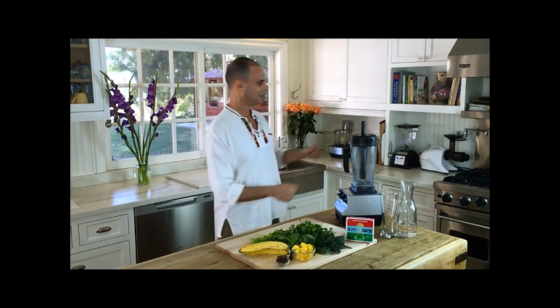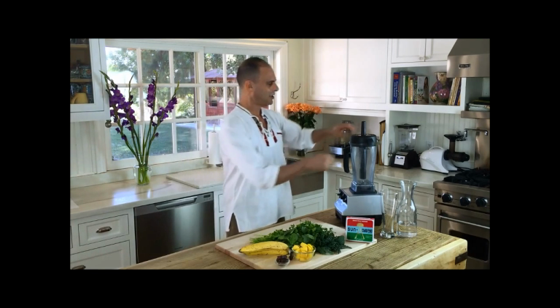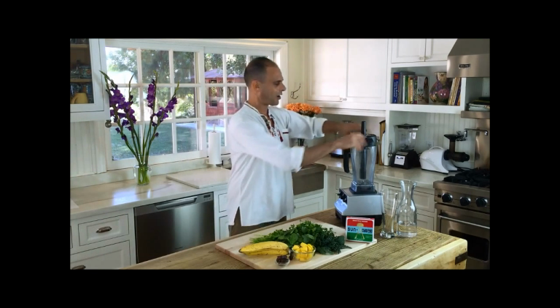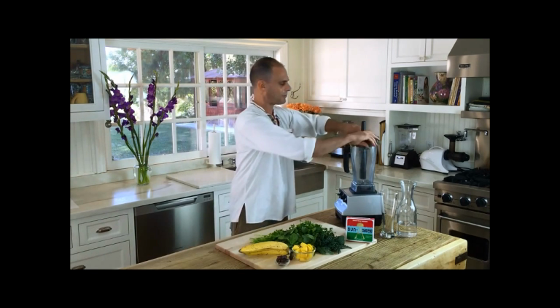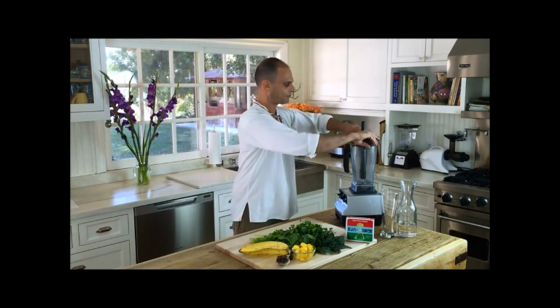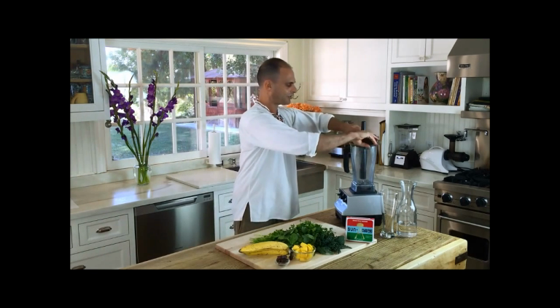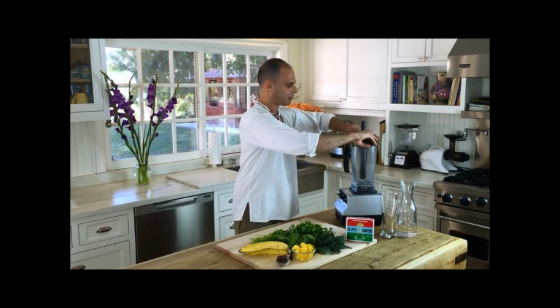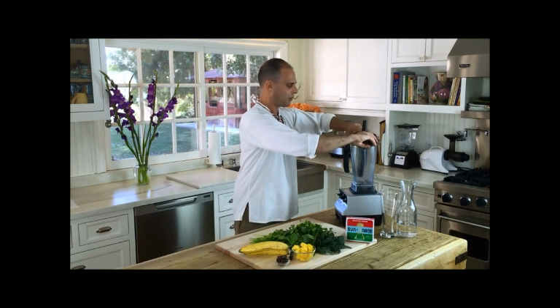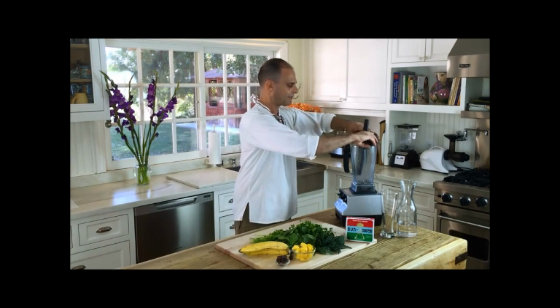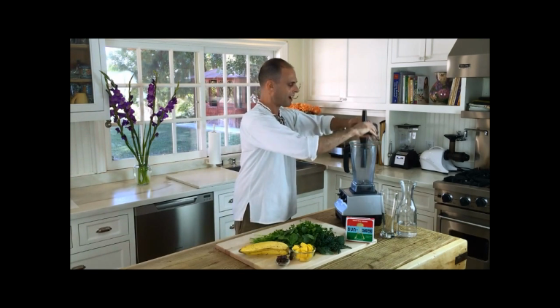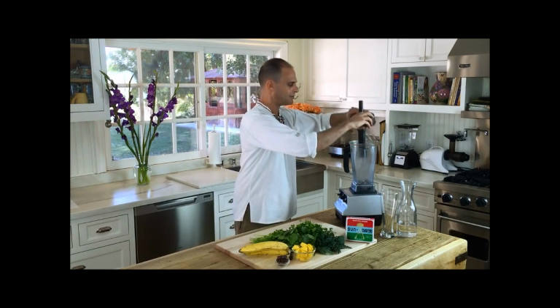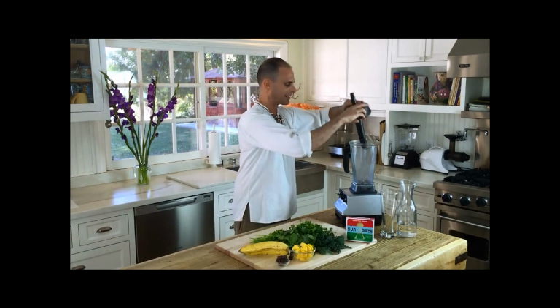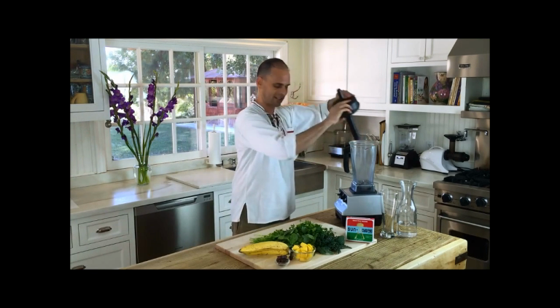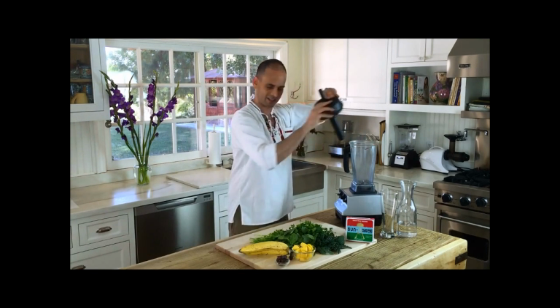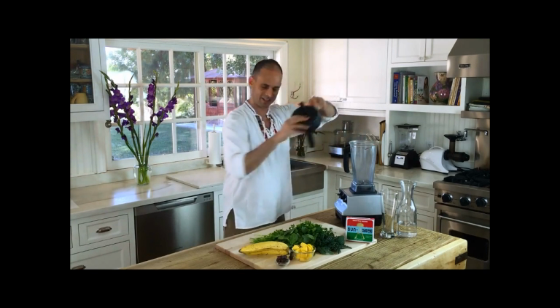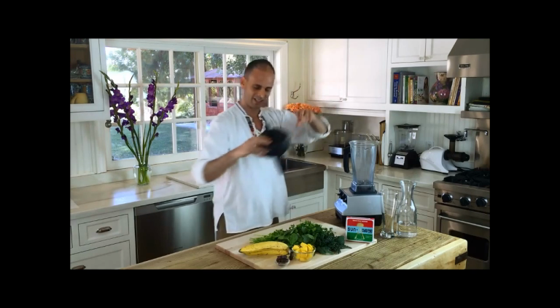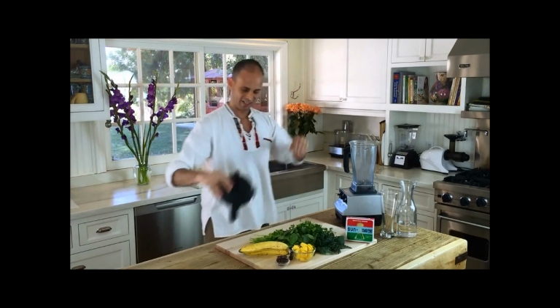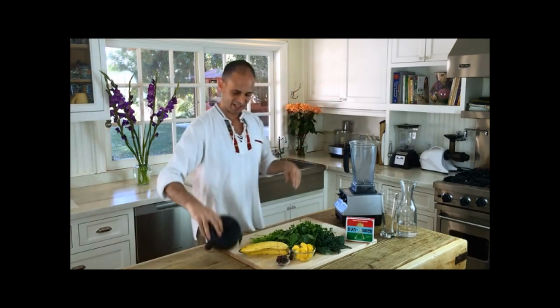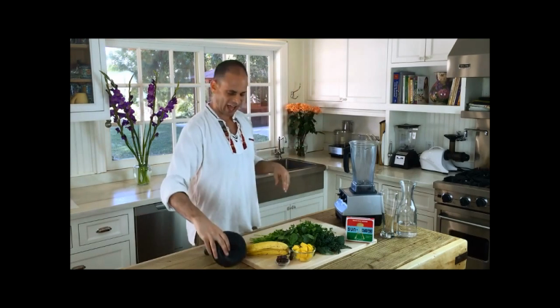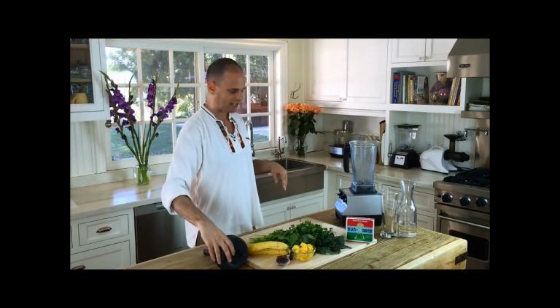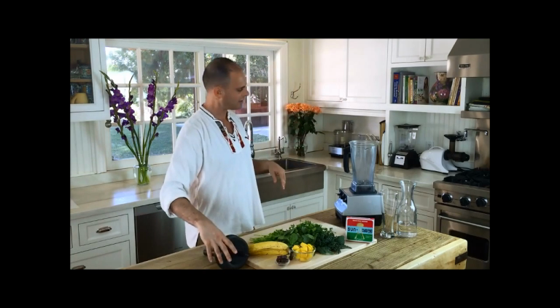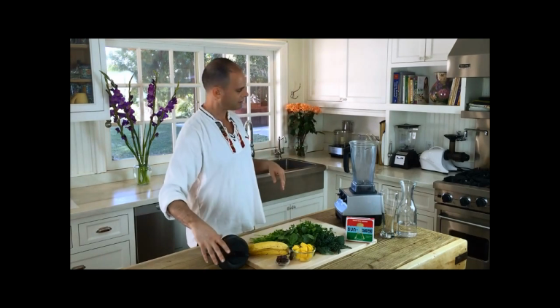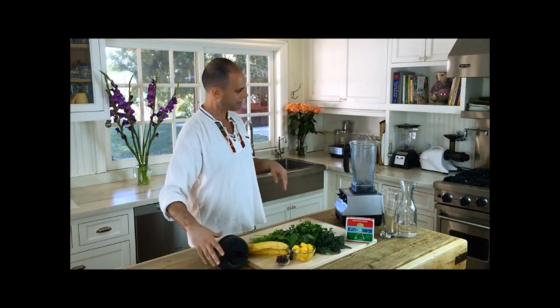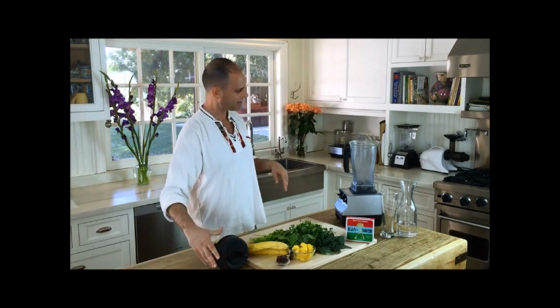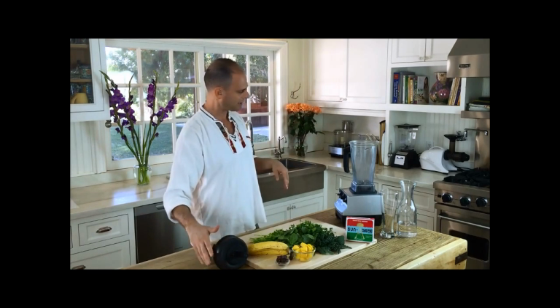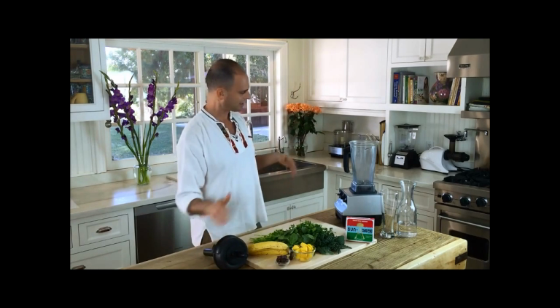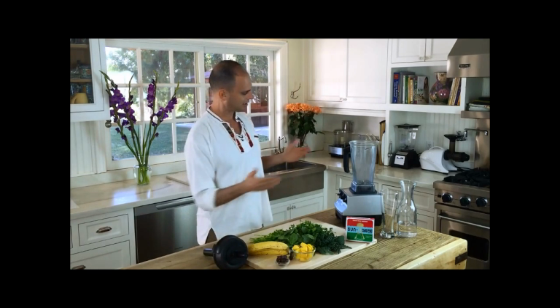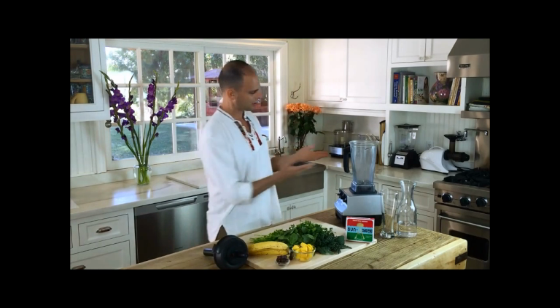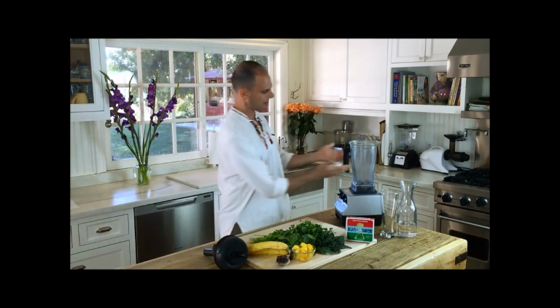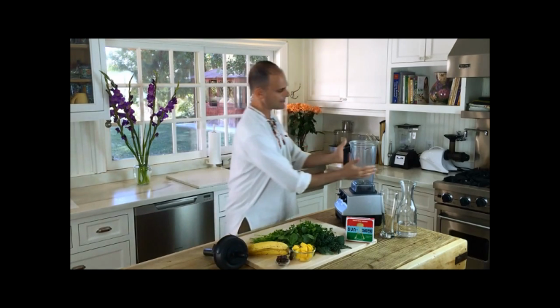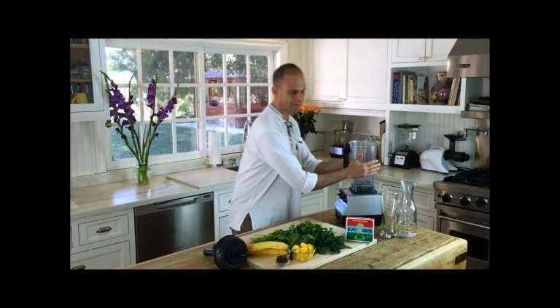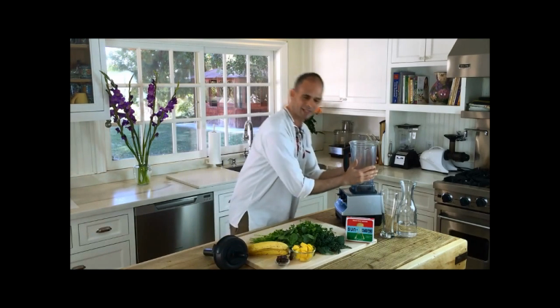So we have a Vitamix here. I love you, Vitamix. You're my baby.